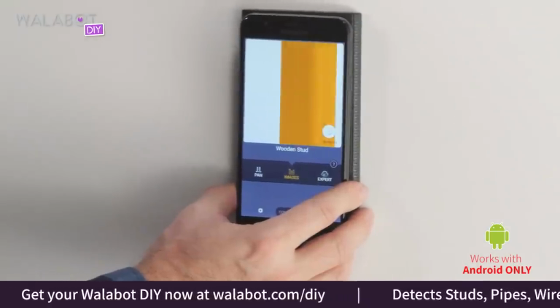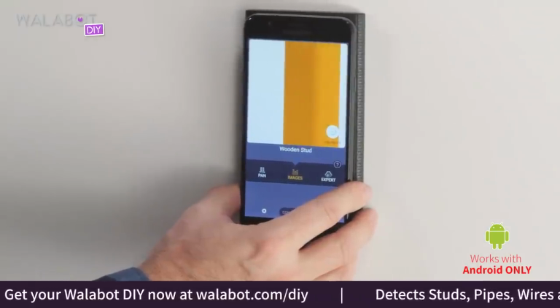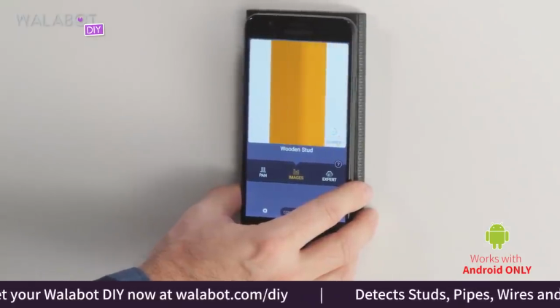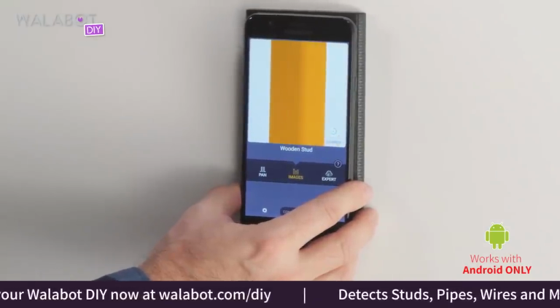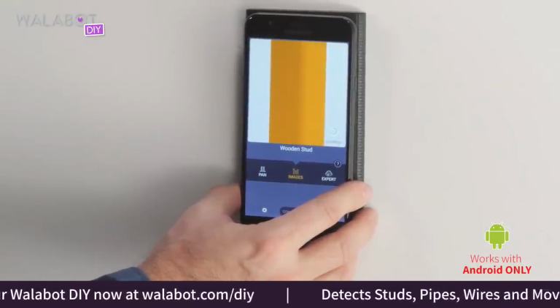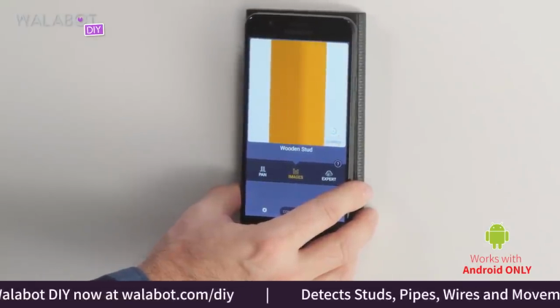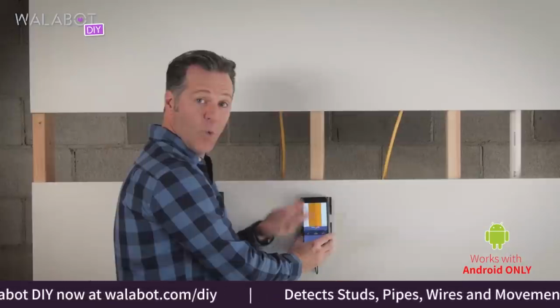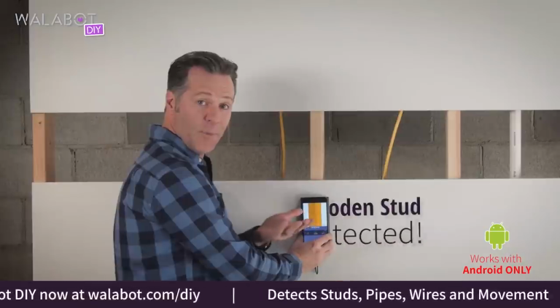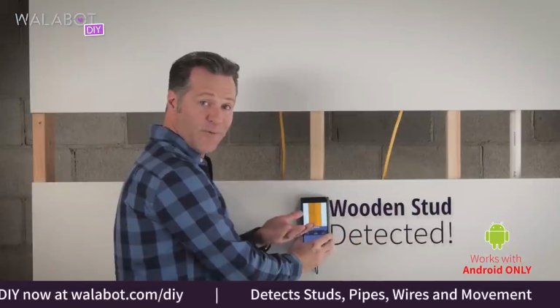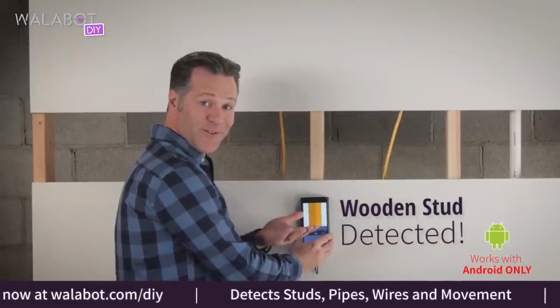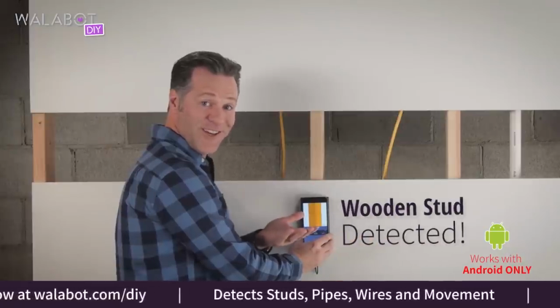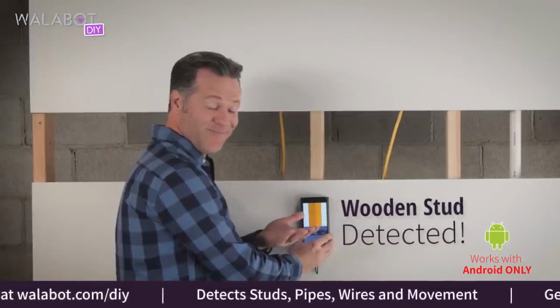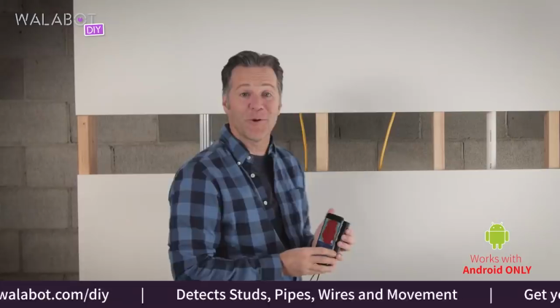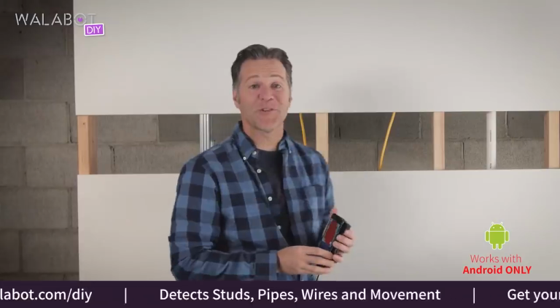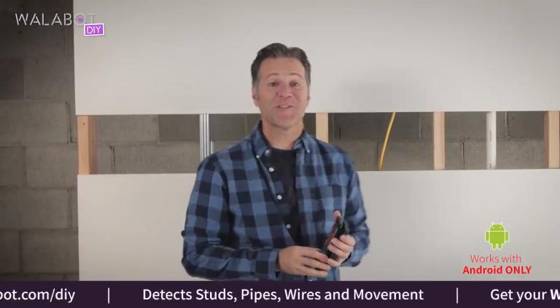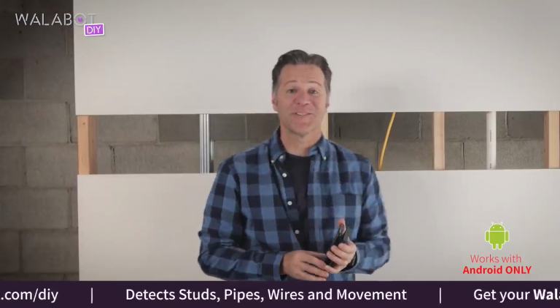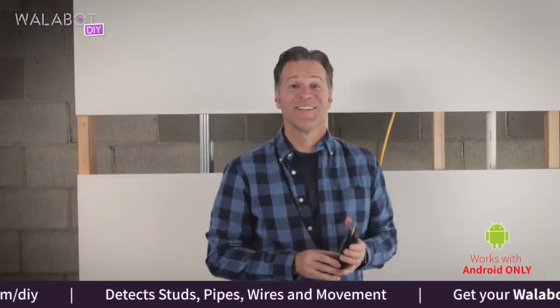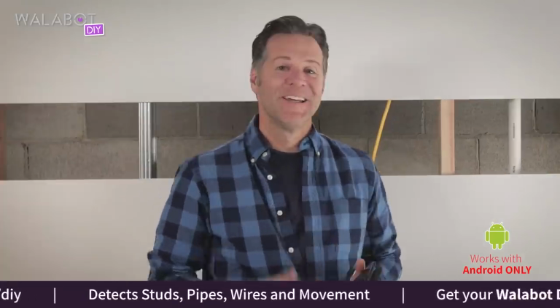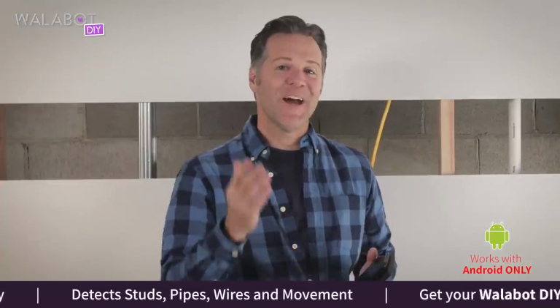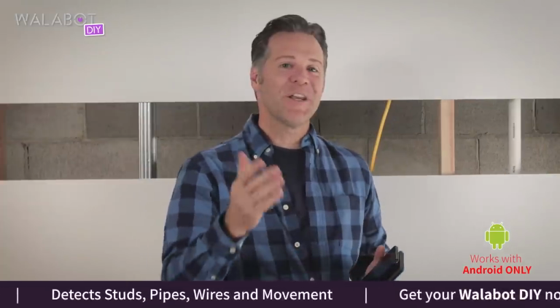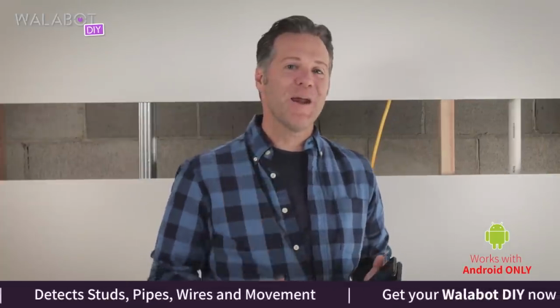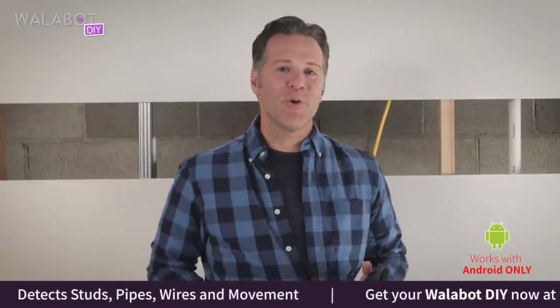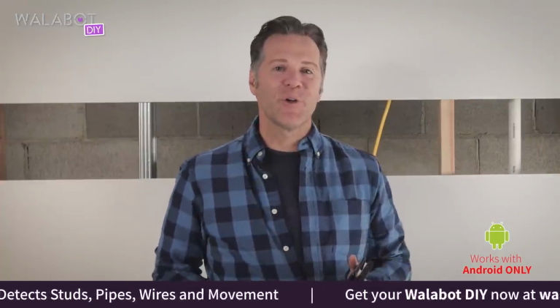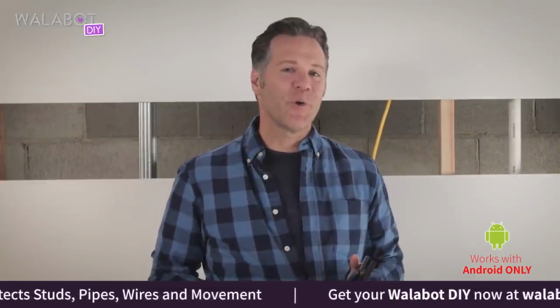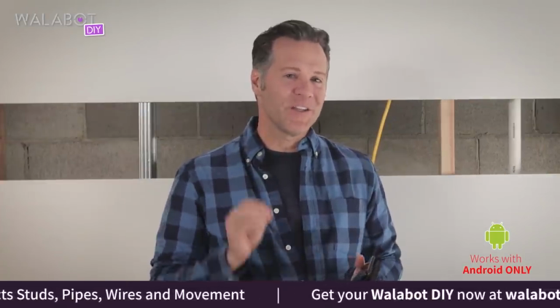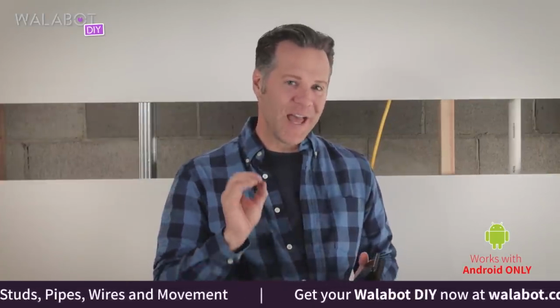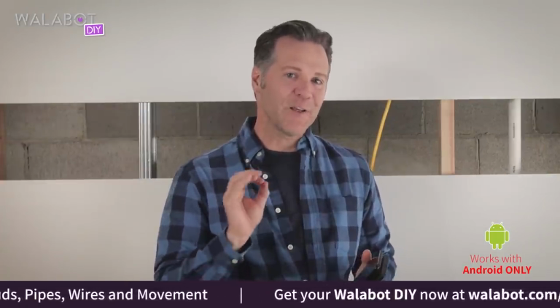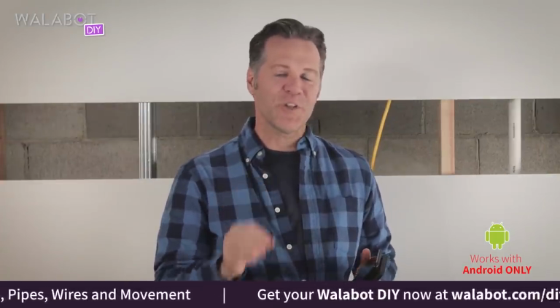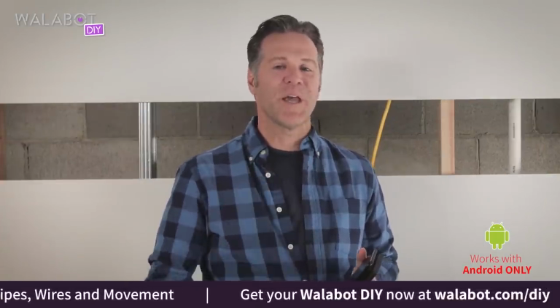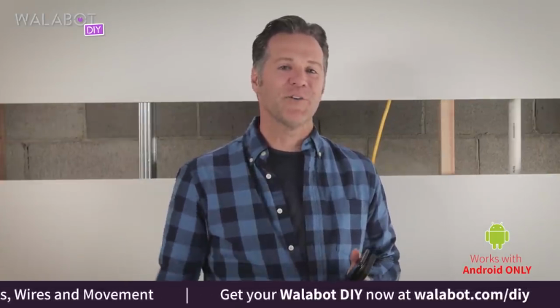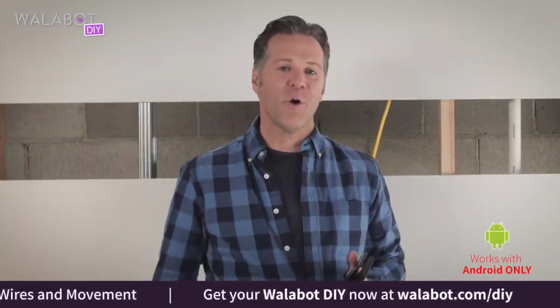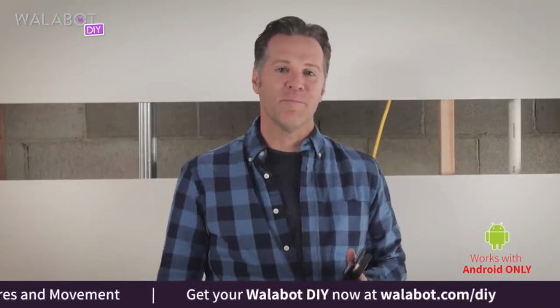And voila, the Wallabot found a stud. Now you can hammer or drill knowing exactly what's behind your wall.